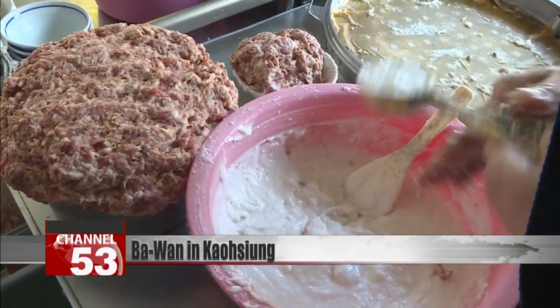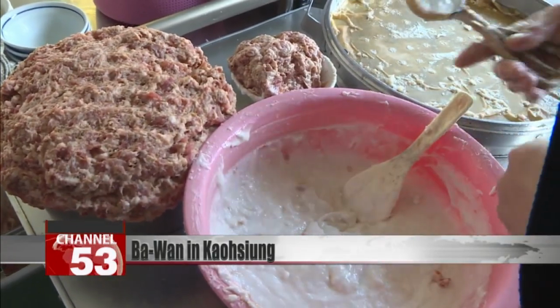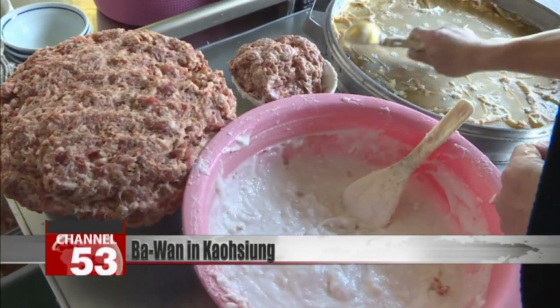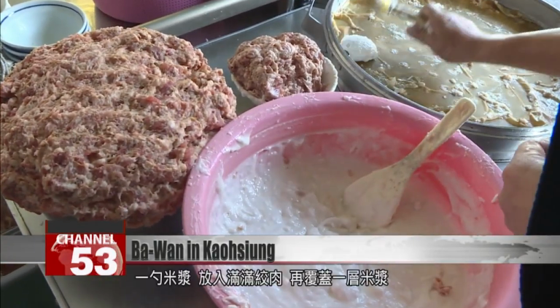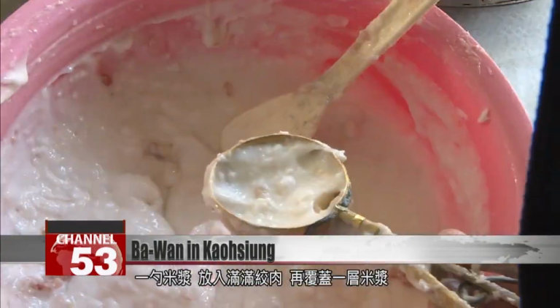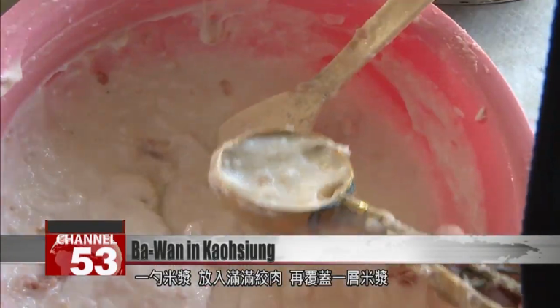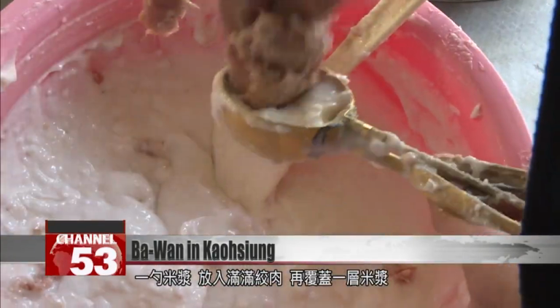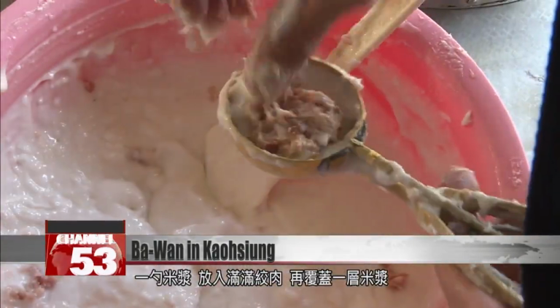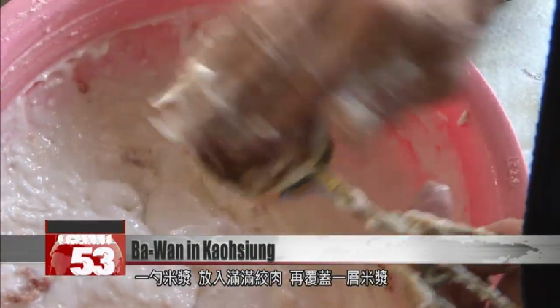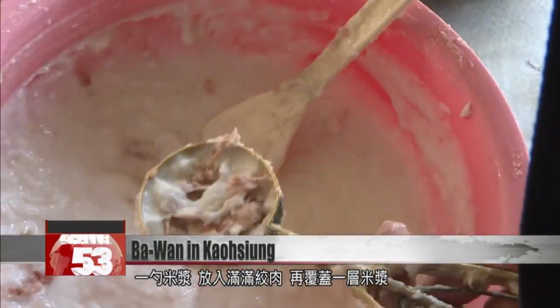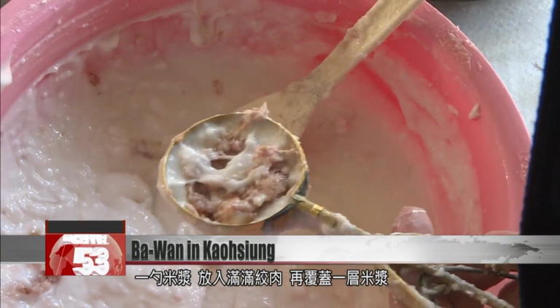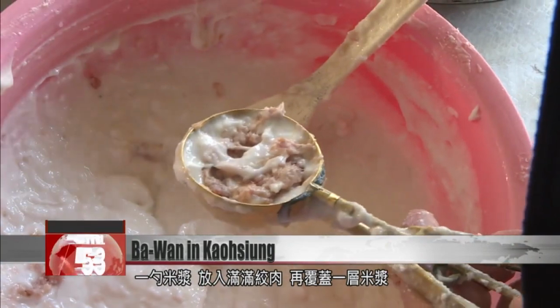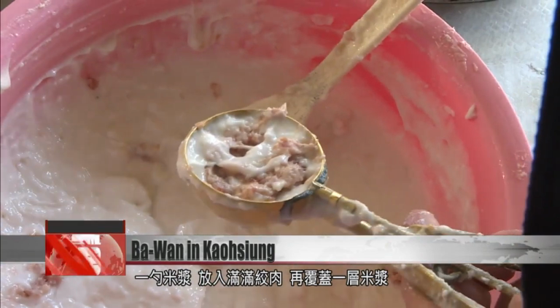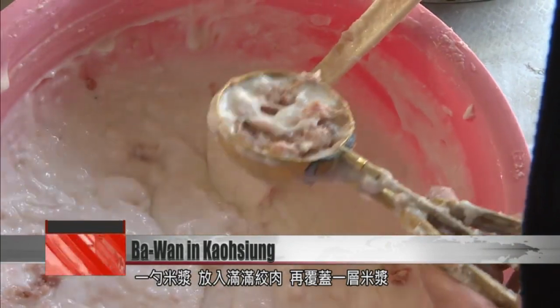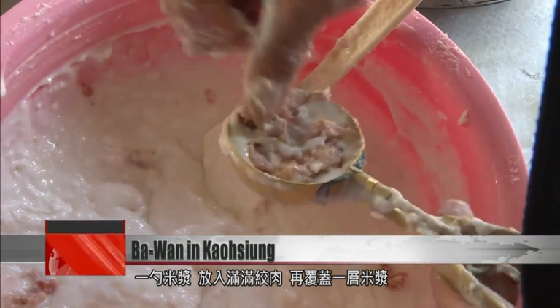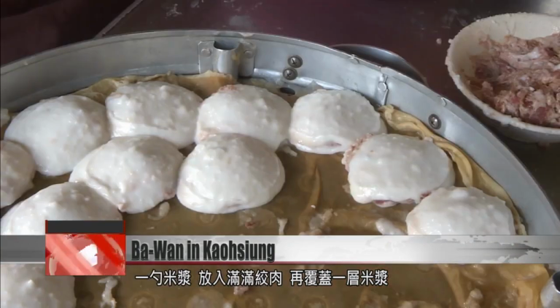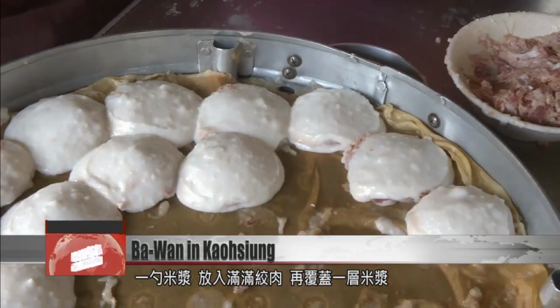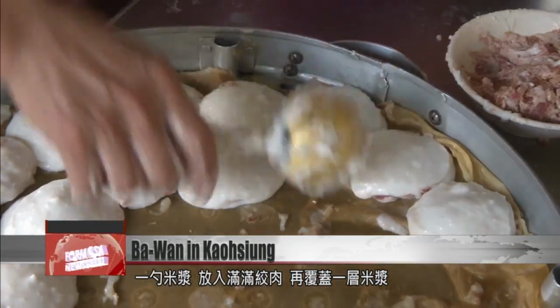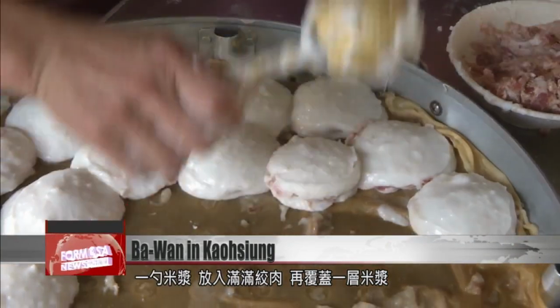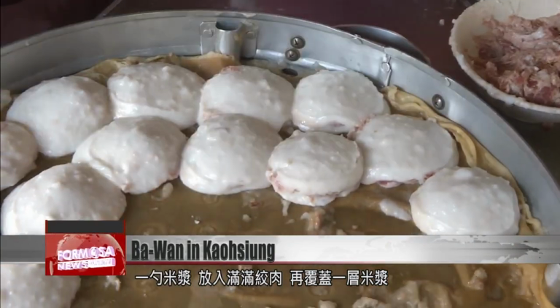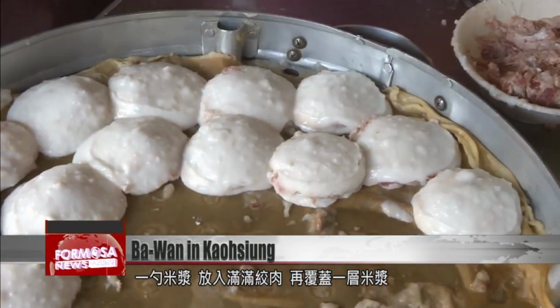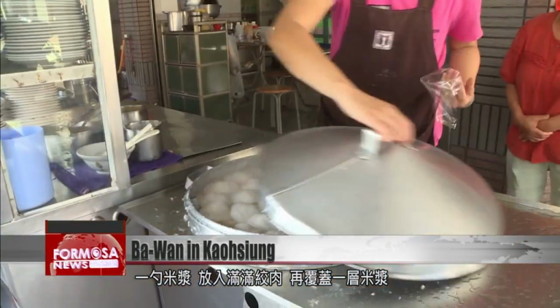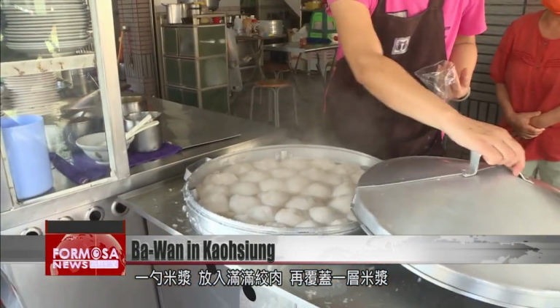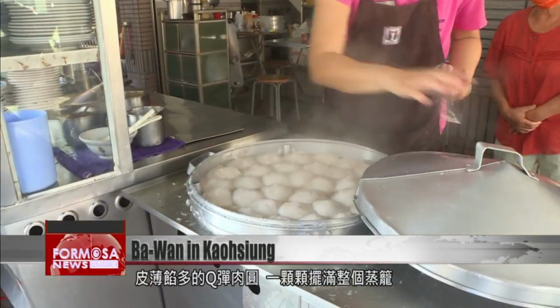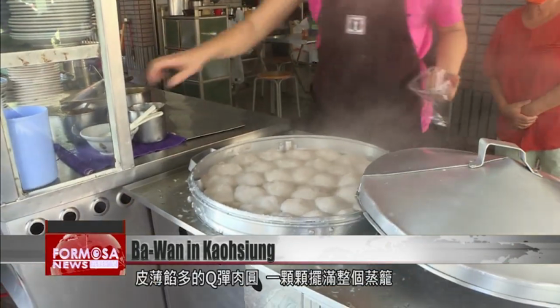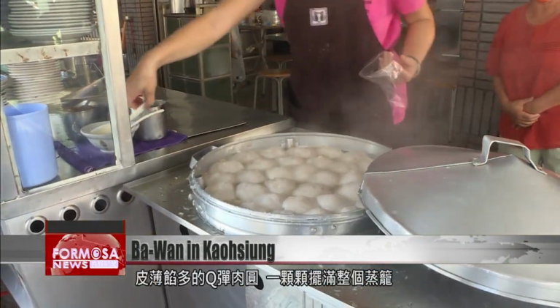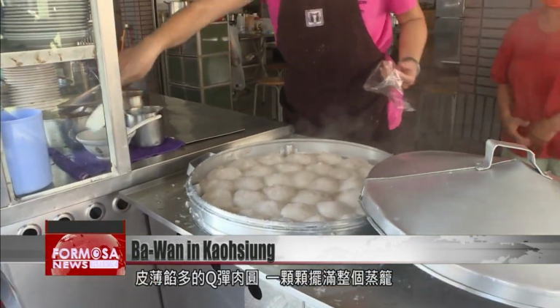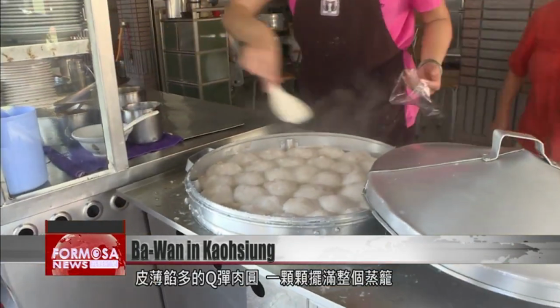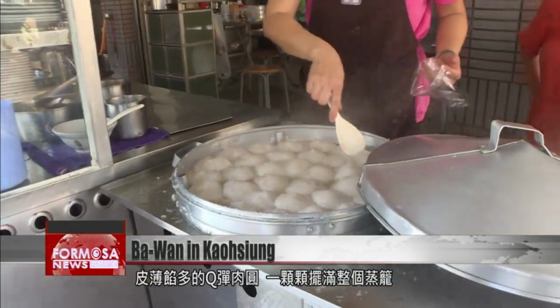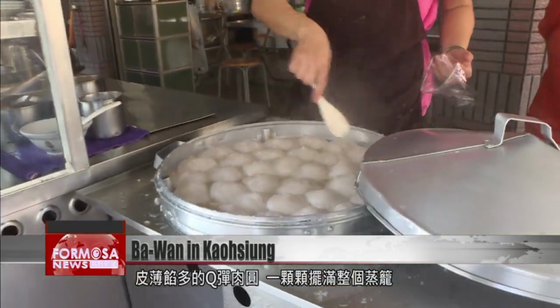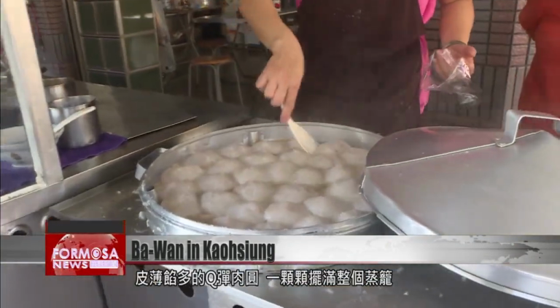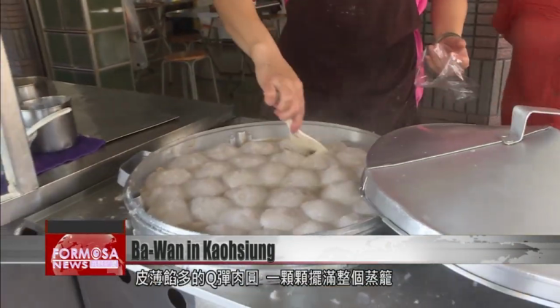A spoonful of rice flour dough is filled with minced meat and covered. These rich and sticky Ba Wan's are all cooked together in a steamer.